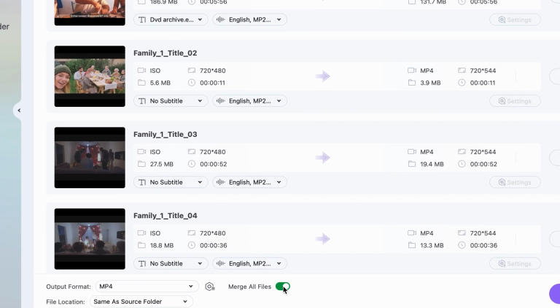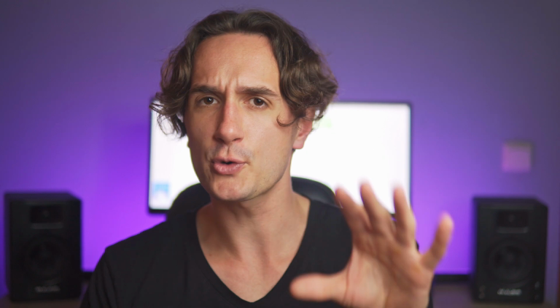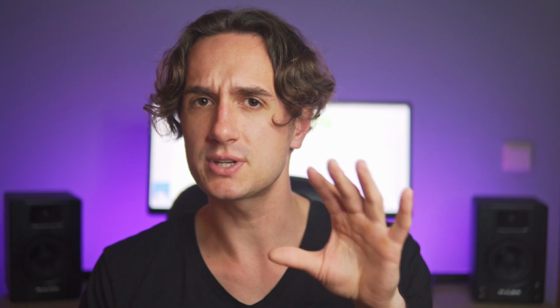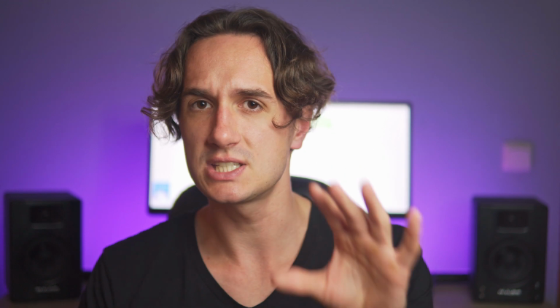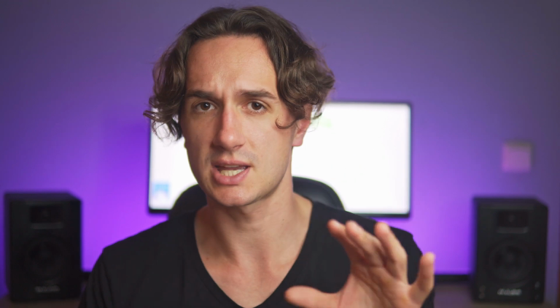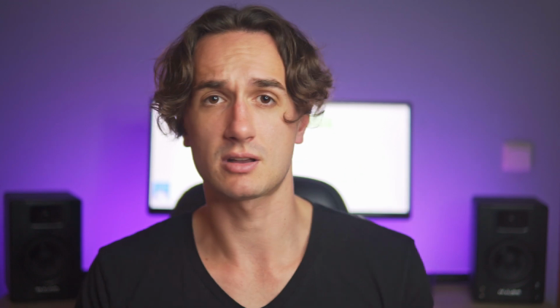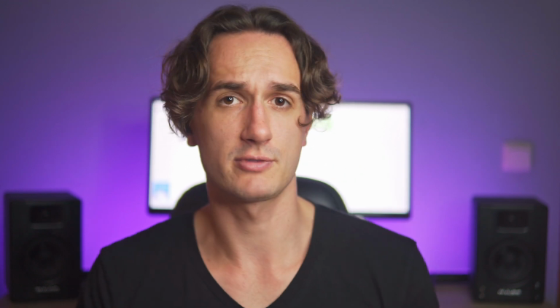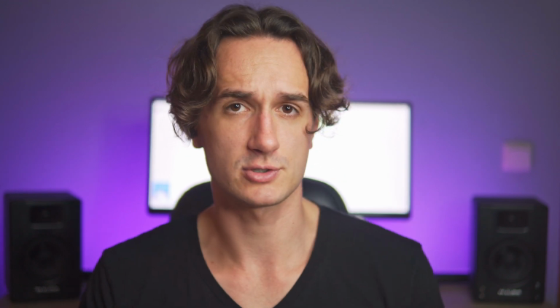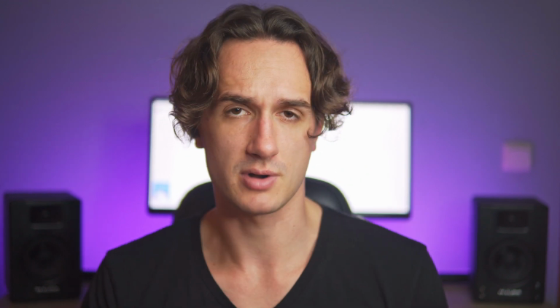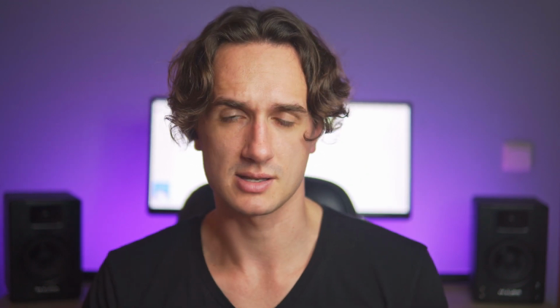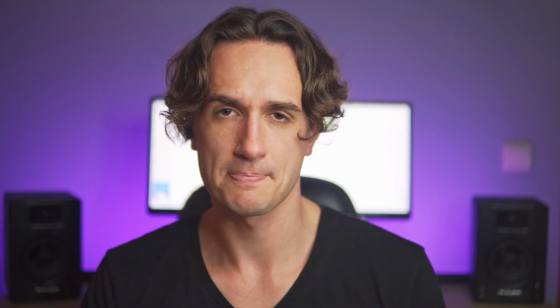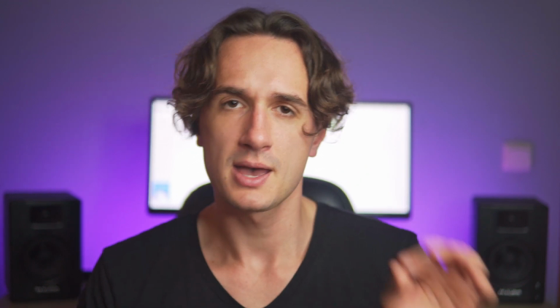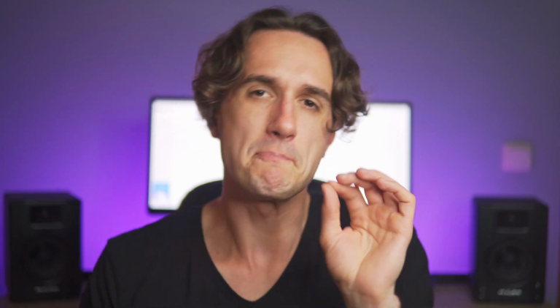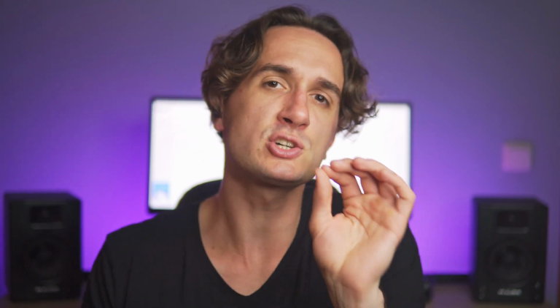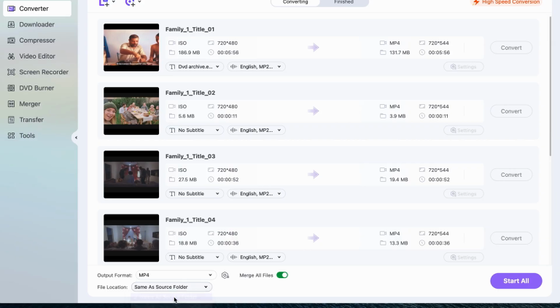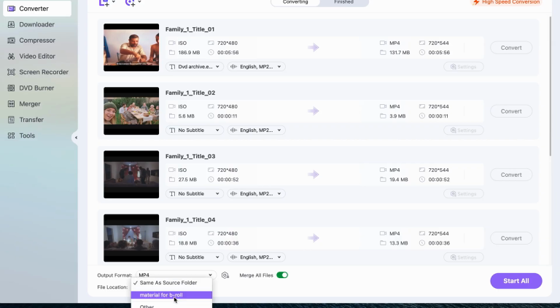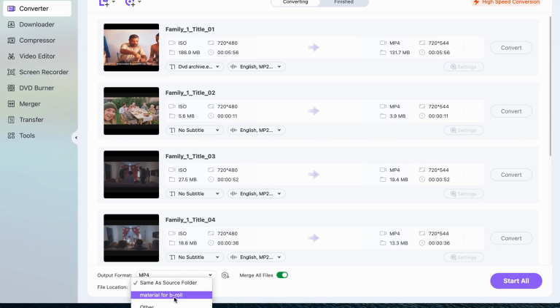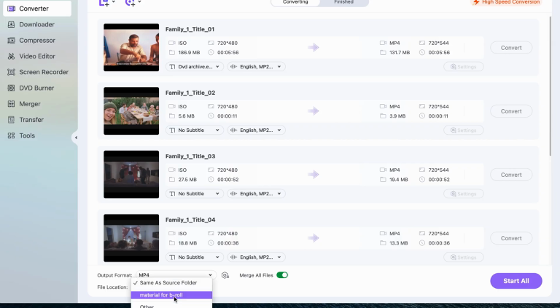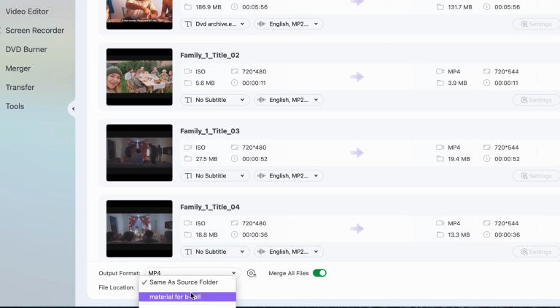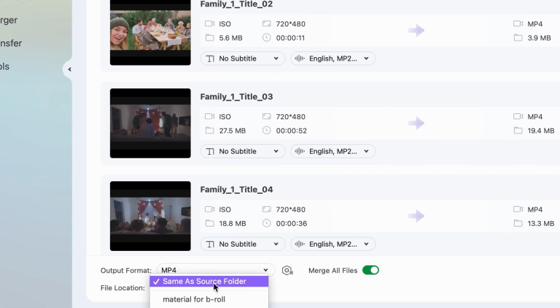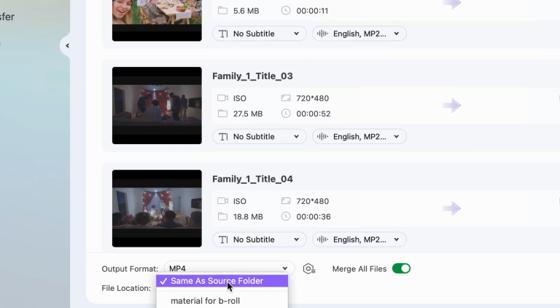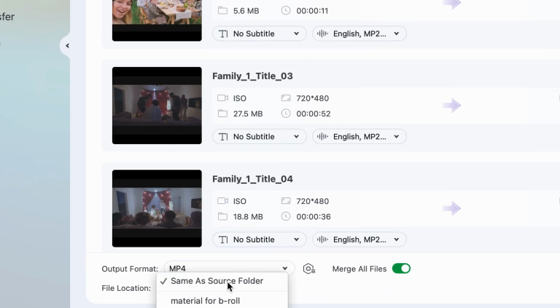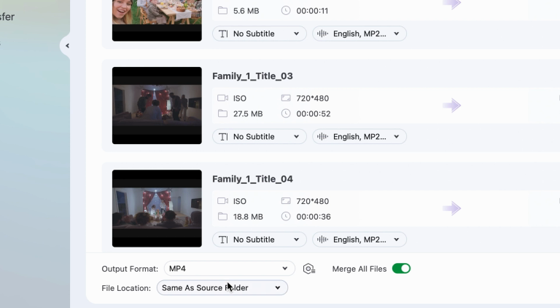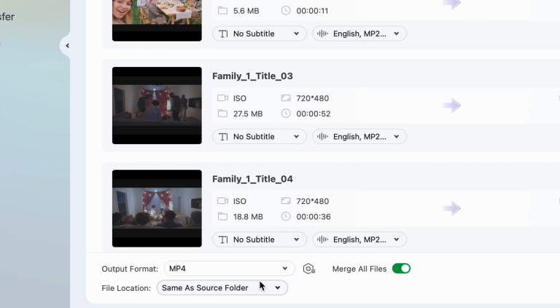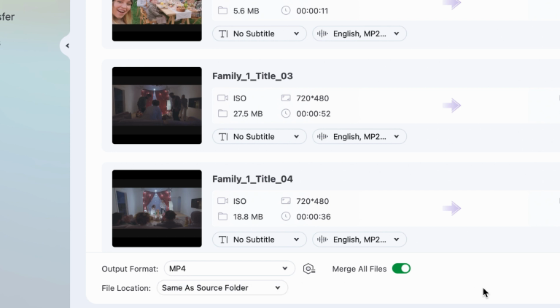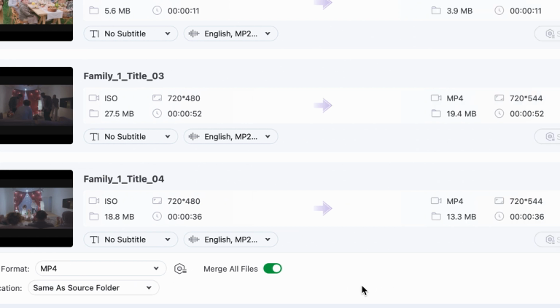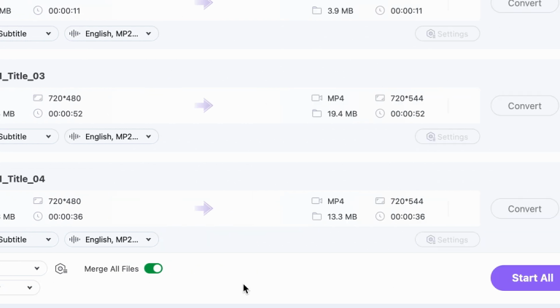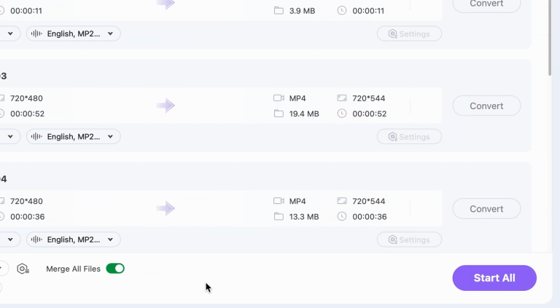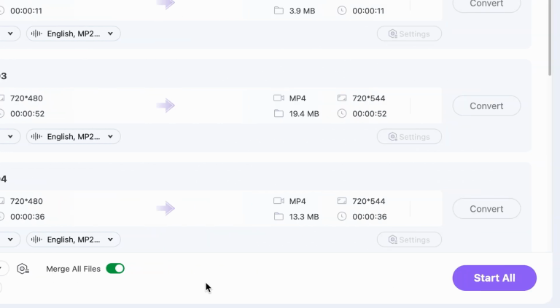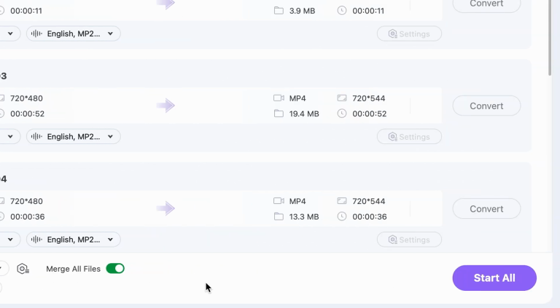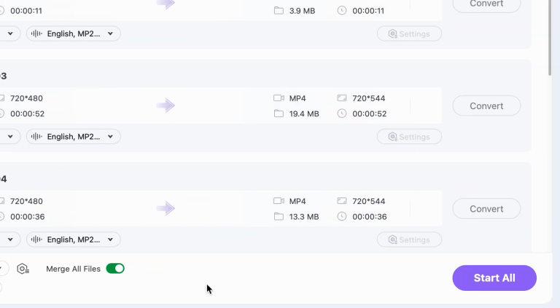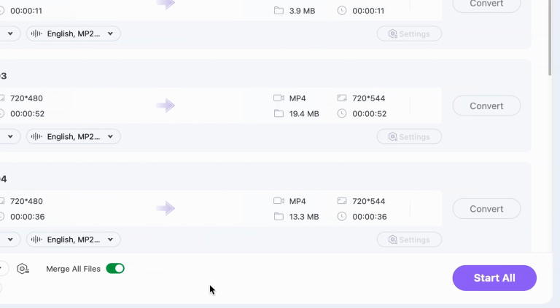Before you initiate the conversion process, make sure that you have an output folder chosen, and then obviously start the process.